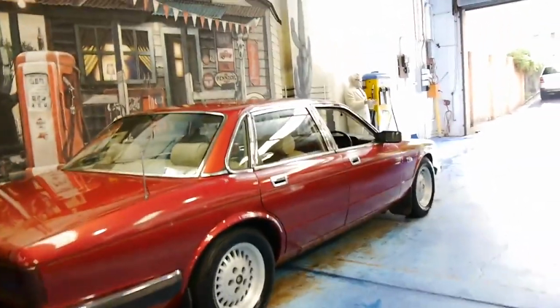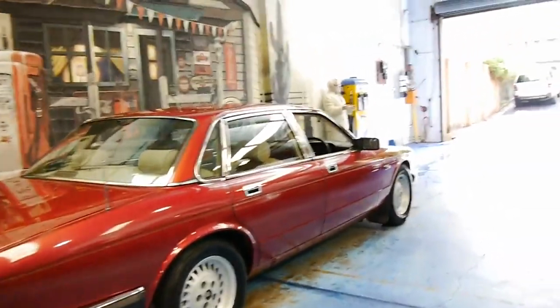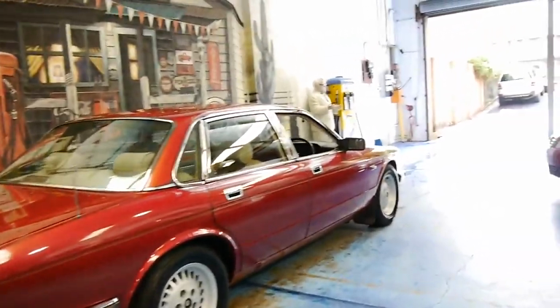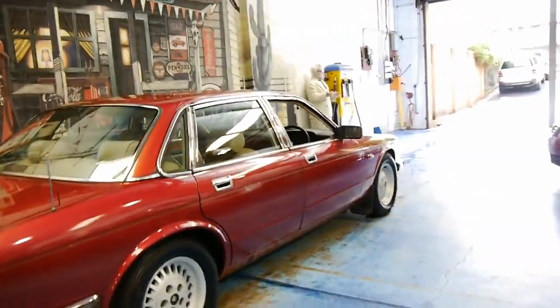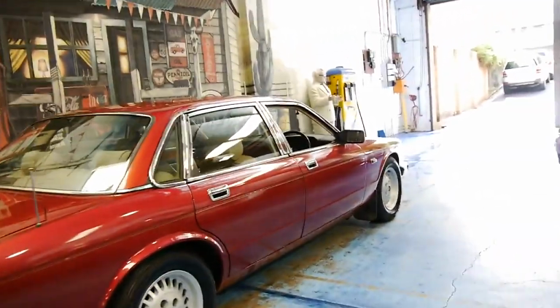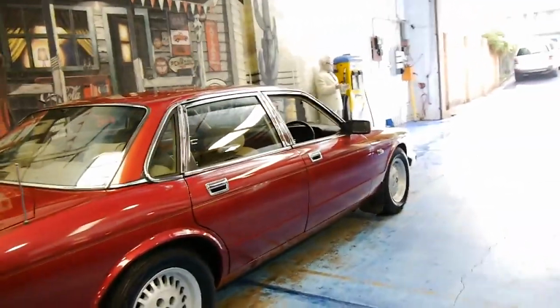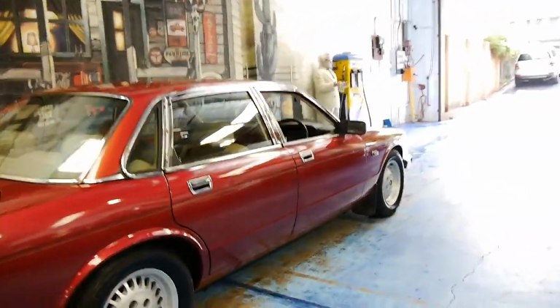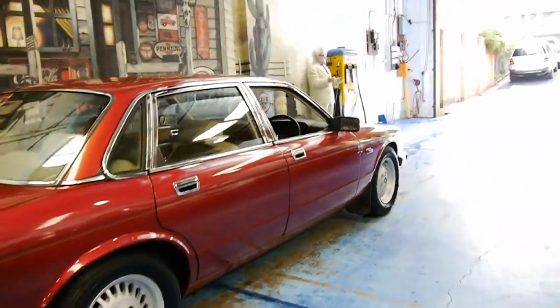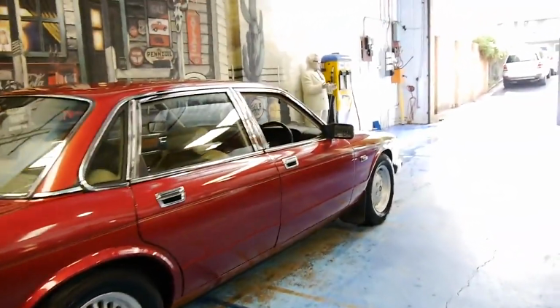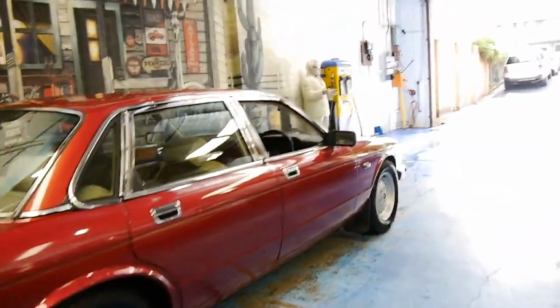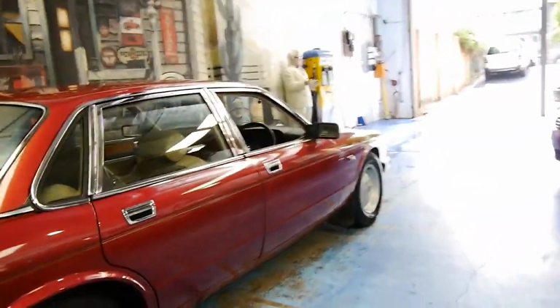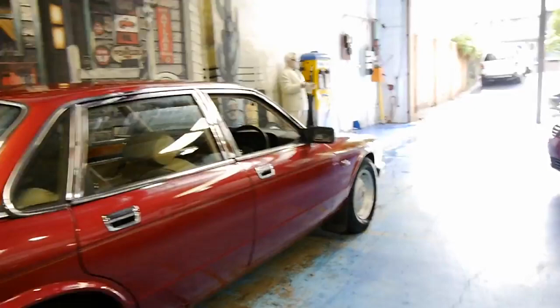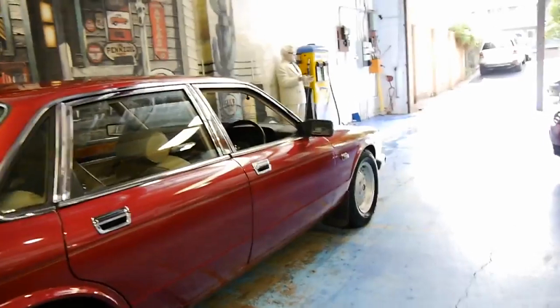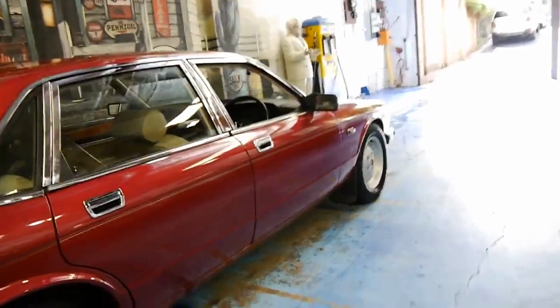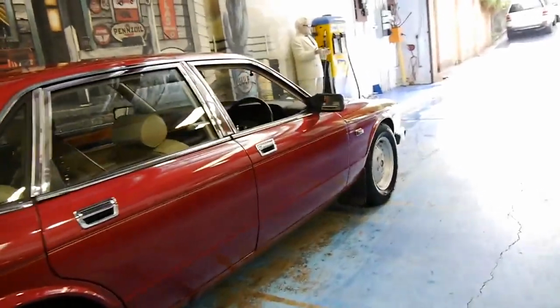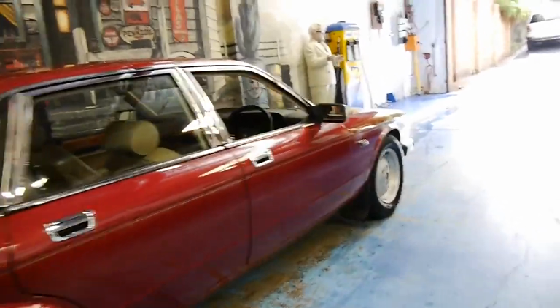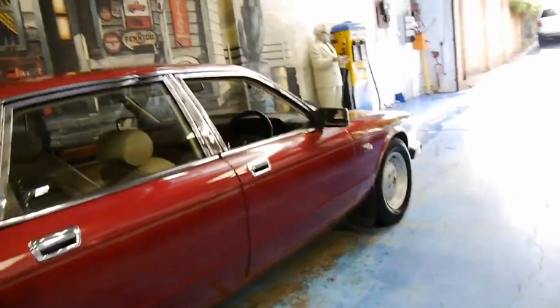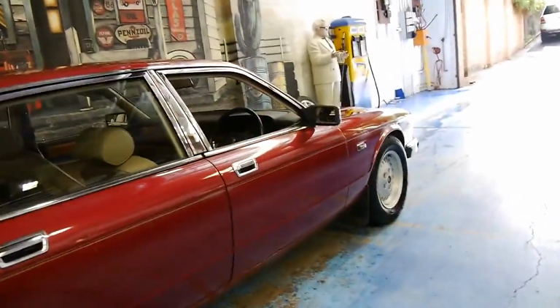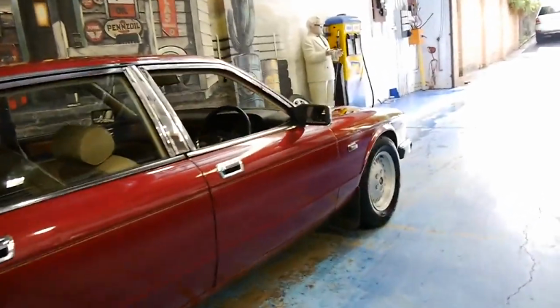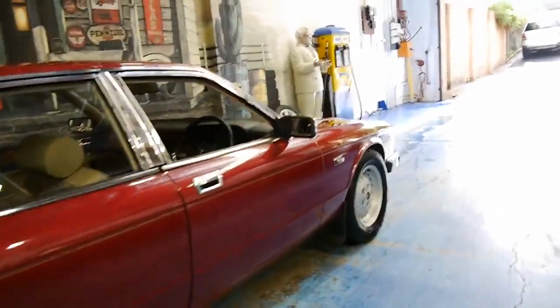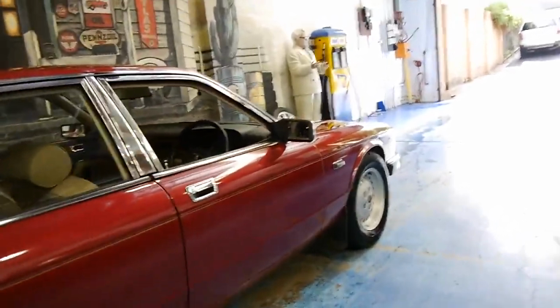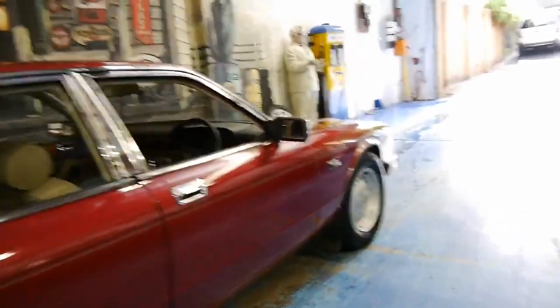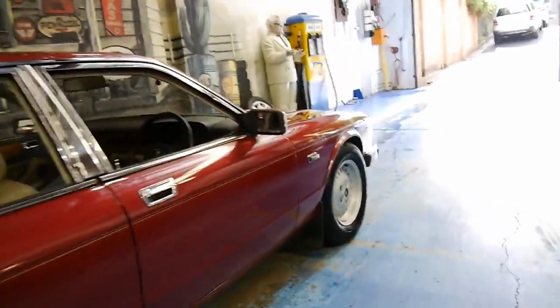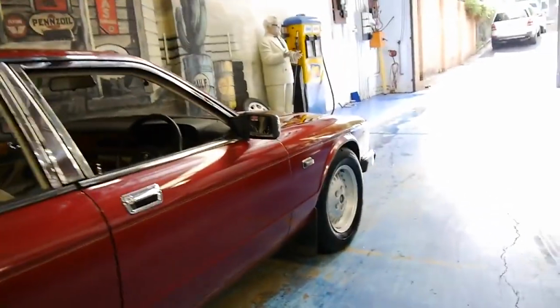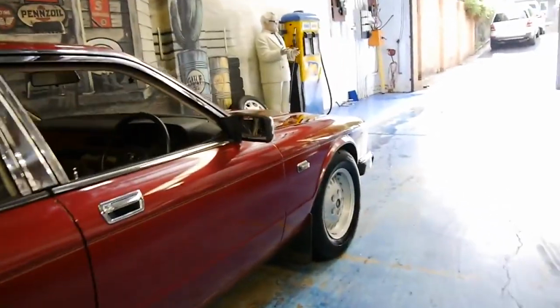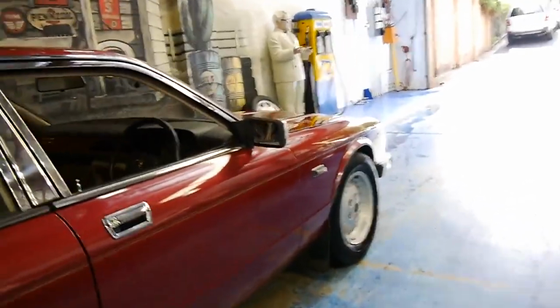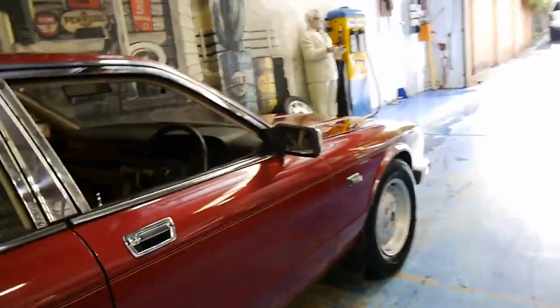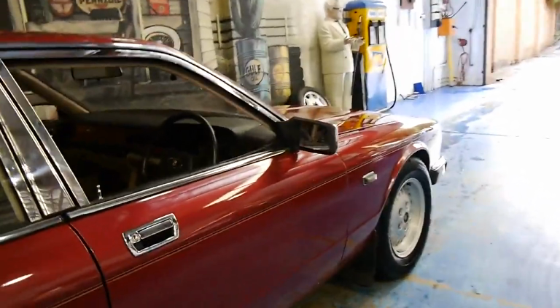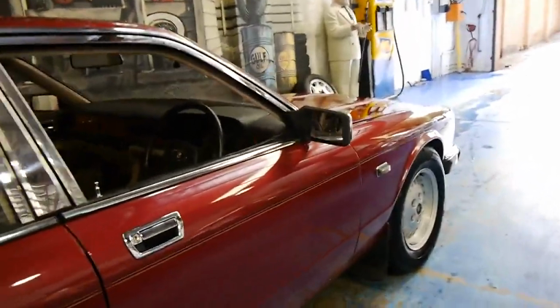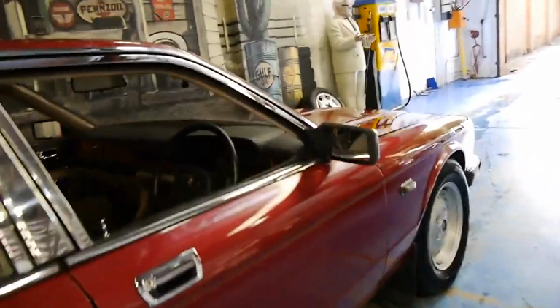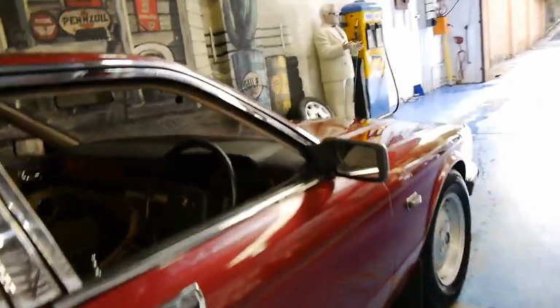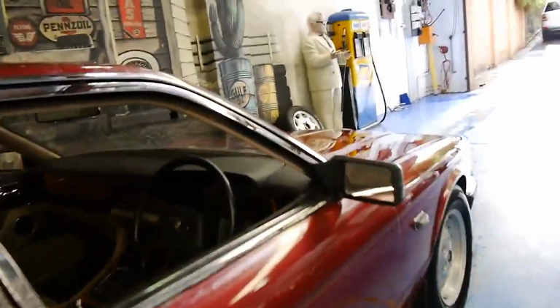As you can see it's burgundy in colour. It's completely original and it's got the original wheels.